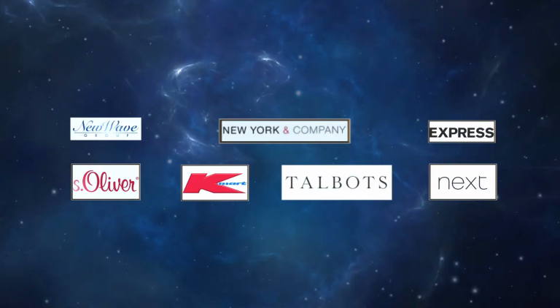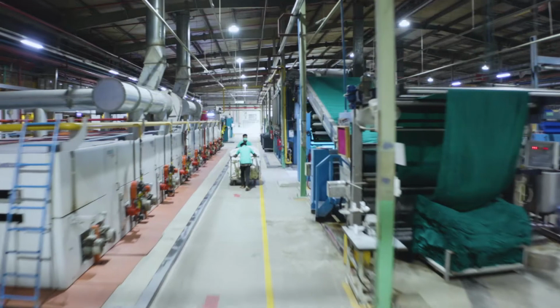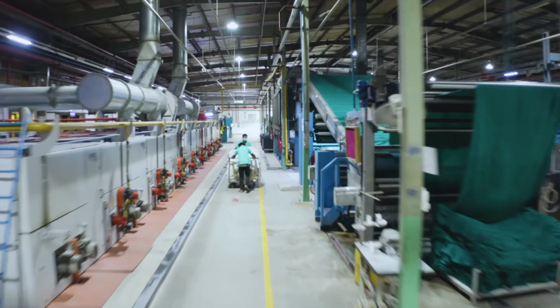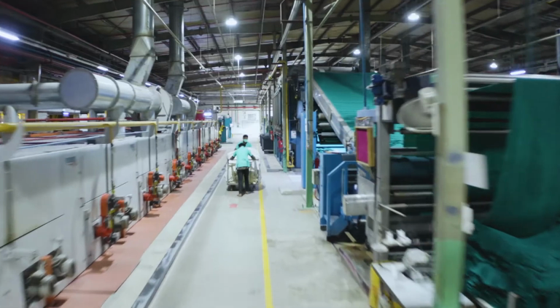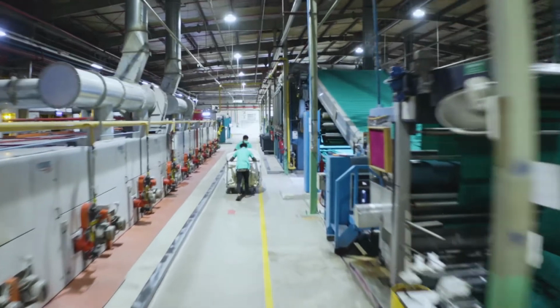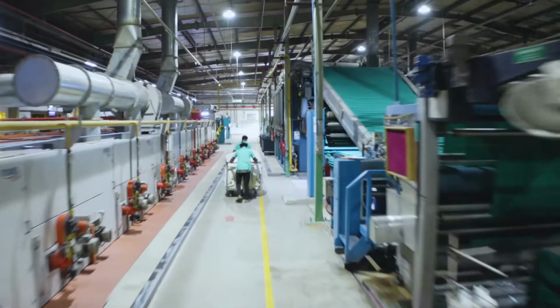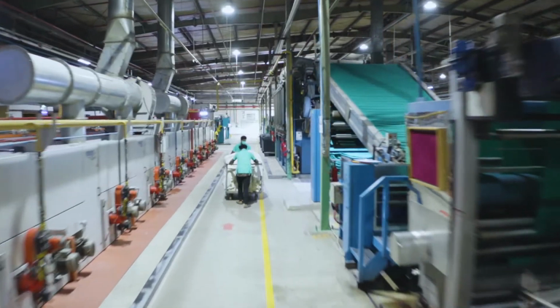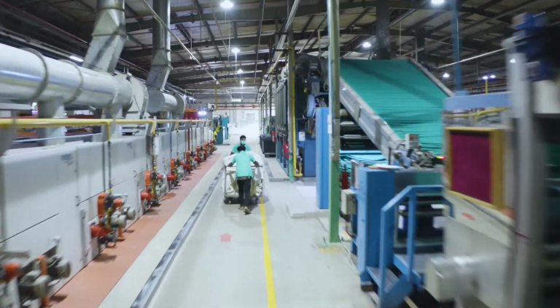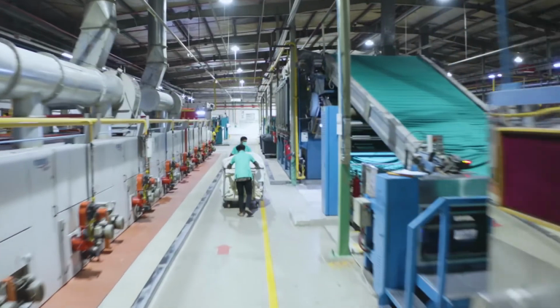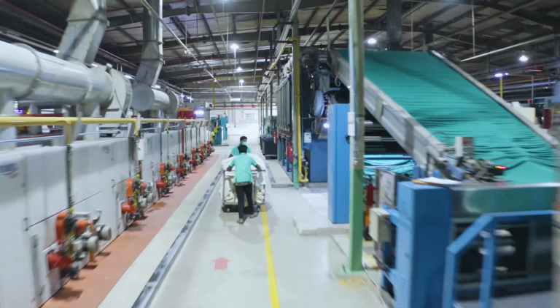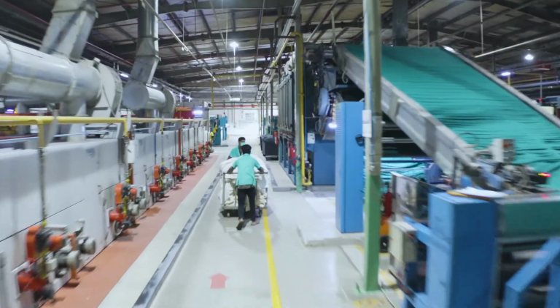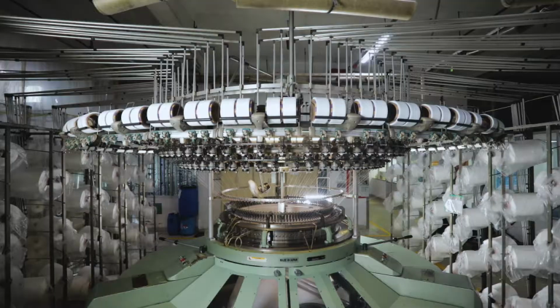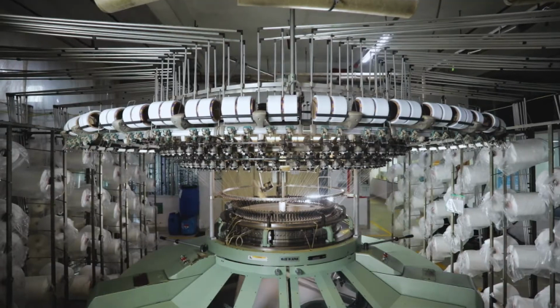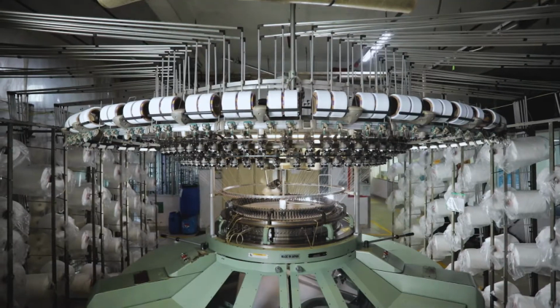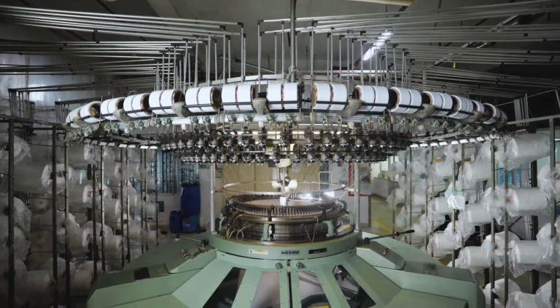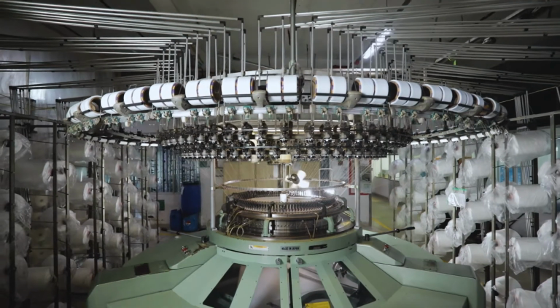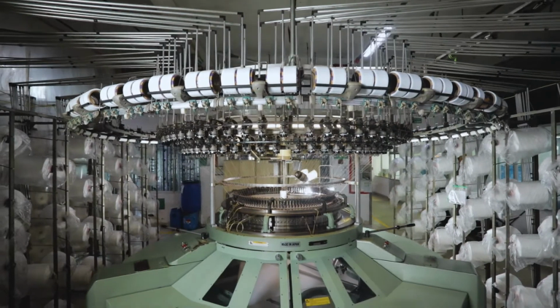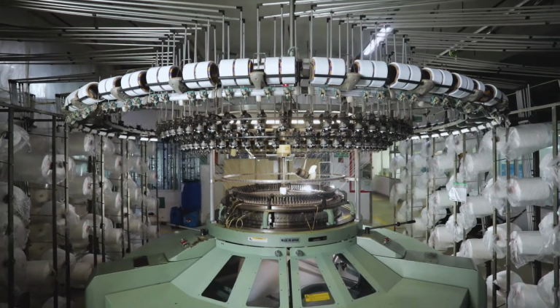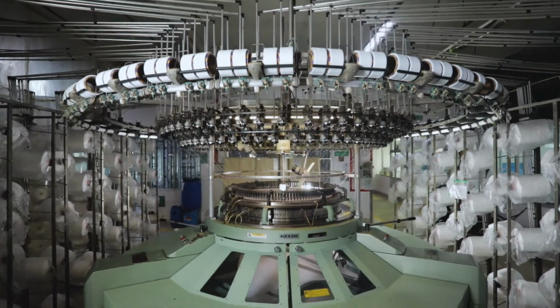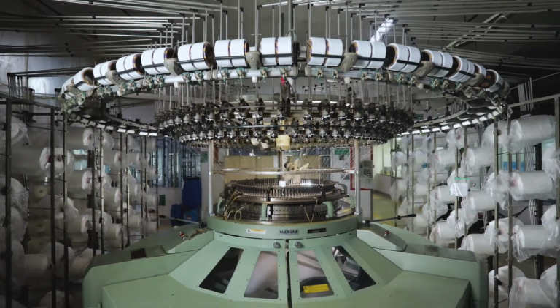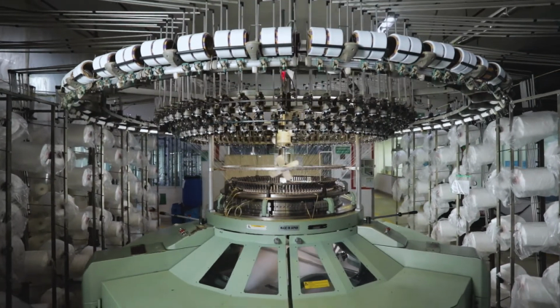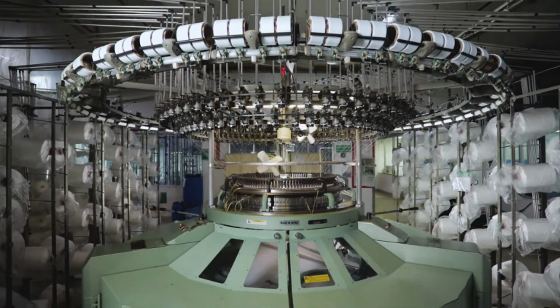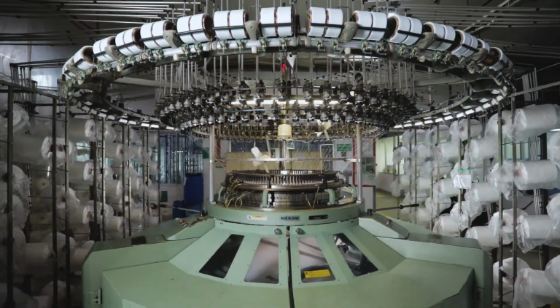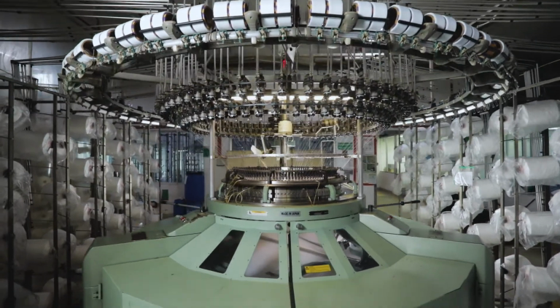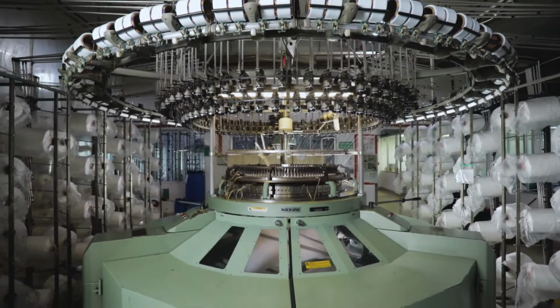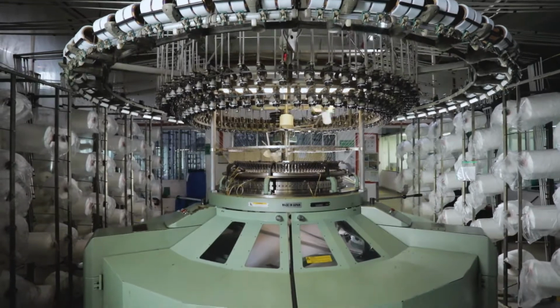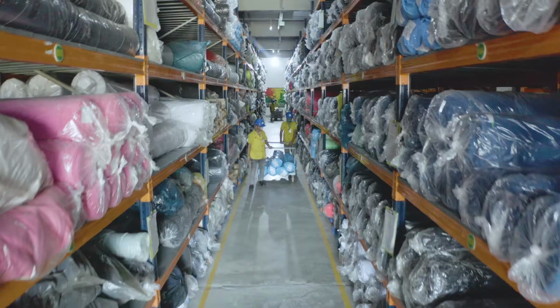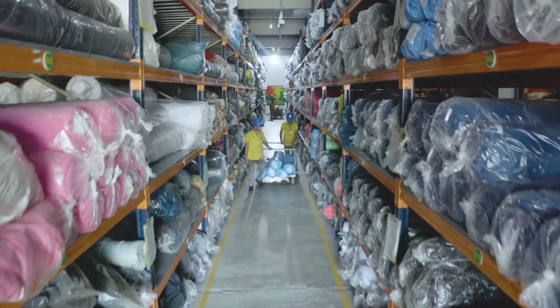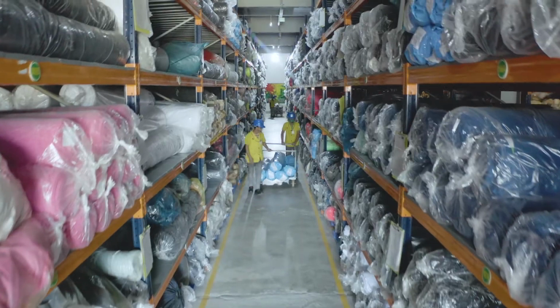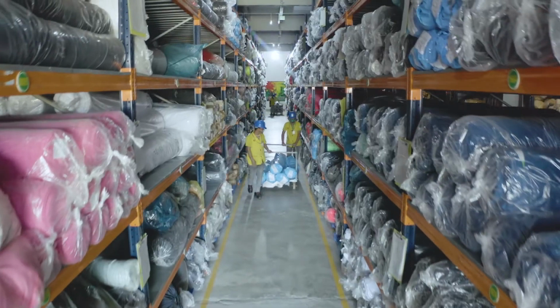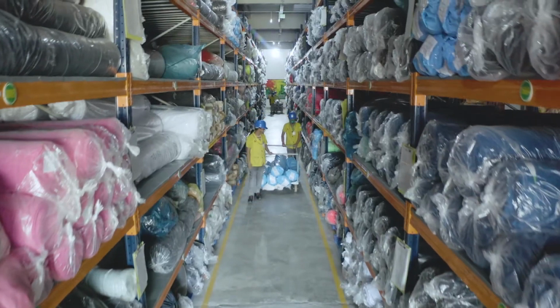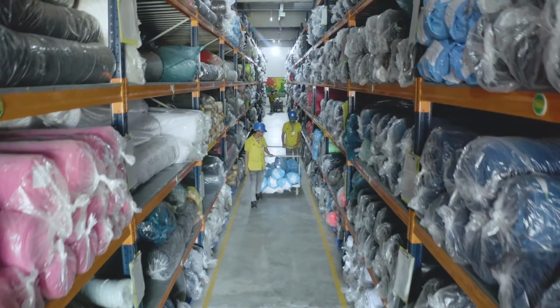We welcome you to take a virtual tour as we guide you through our process of manufacturing, starting from the yarn to the finished fabric.